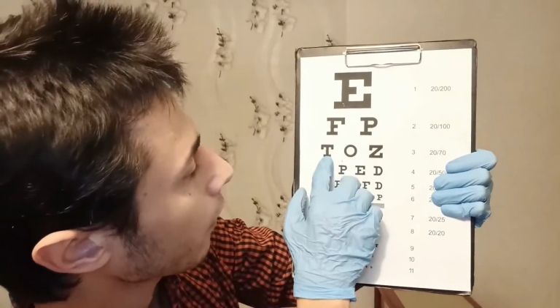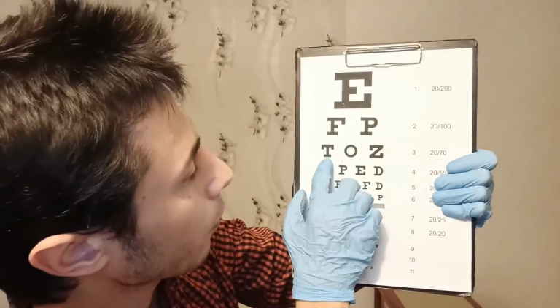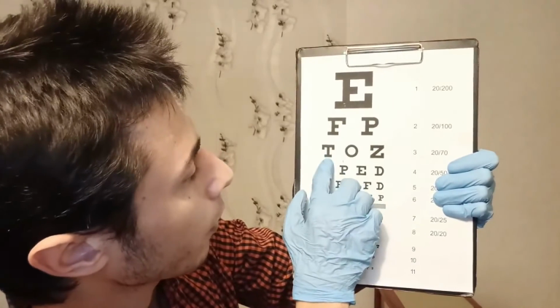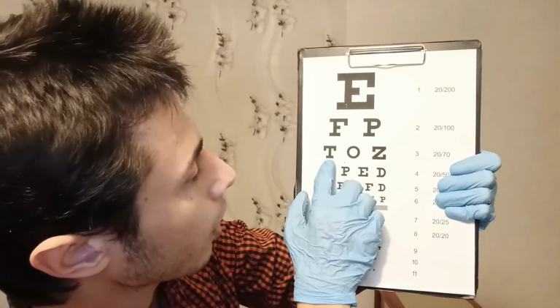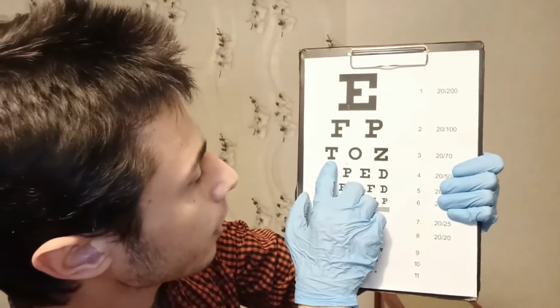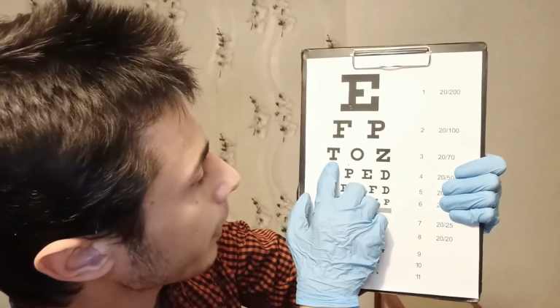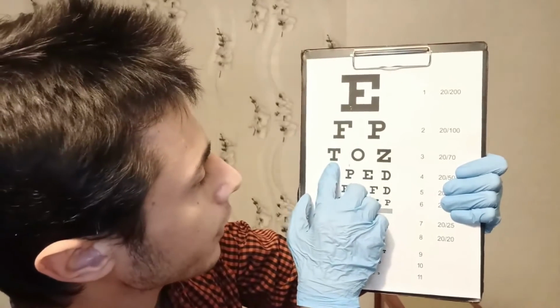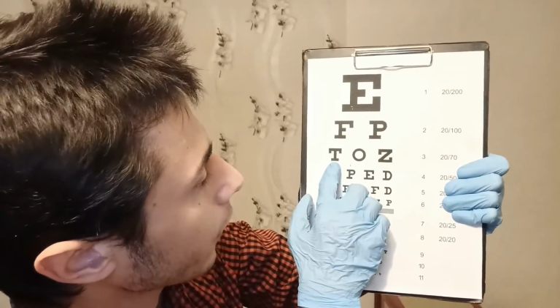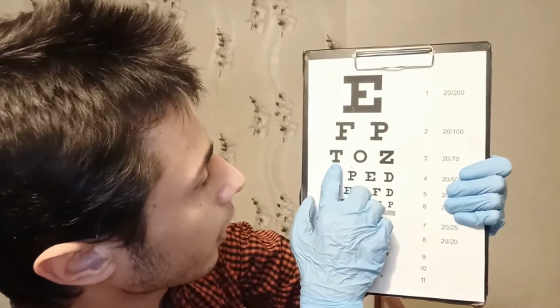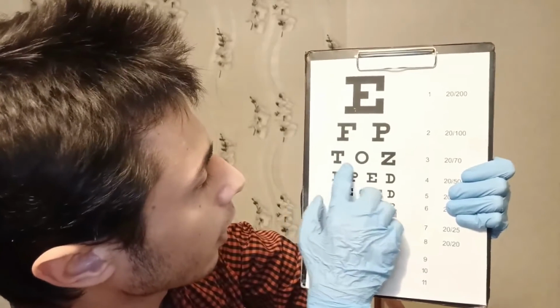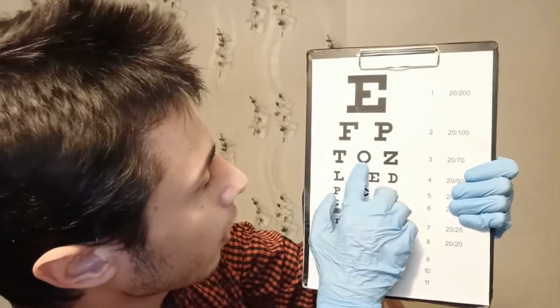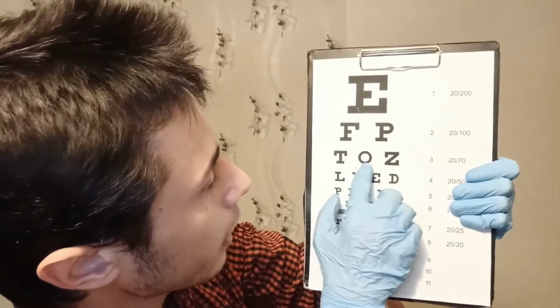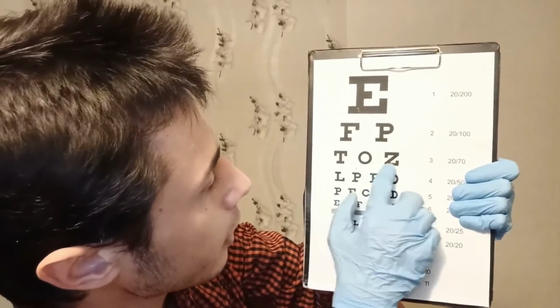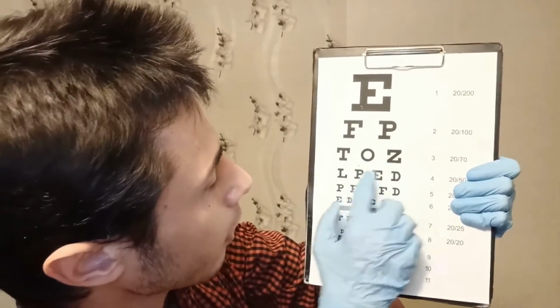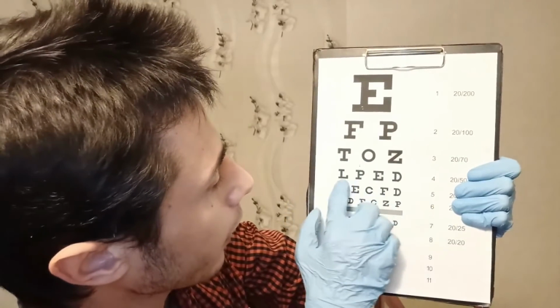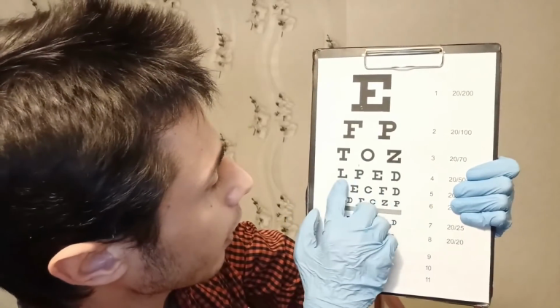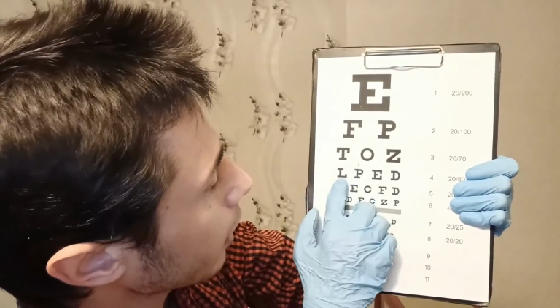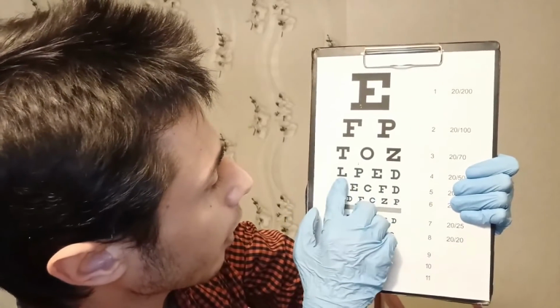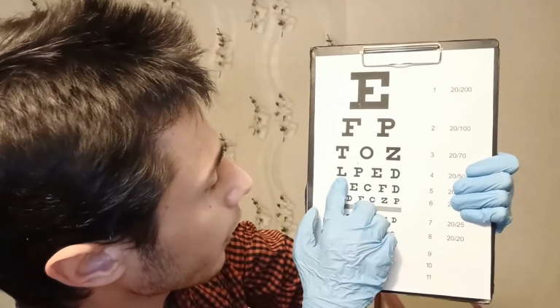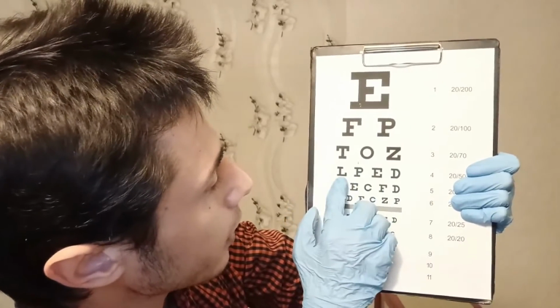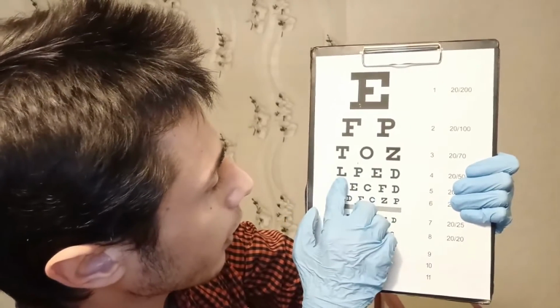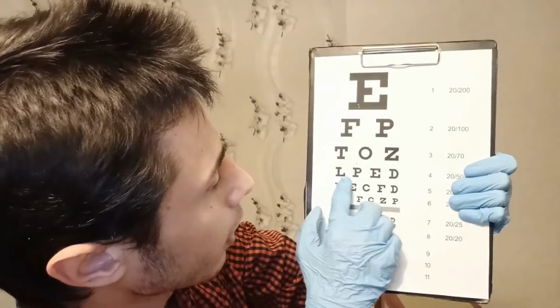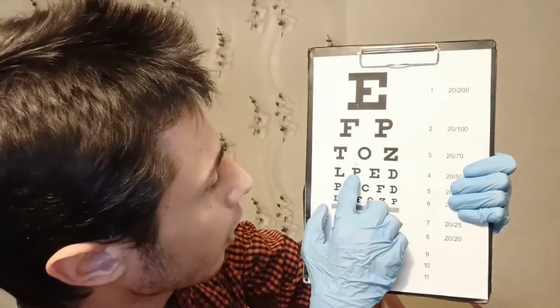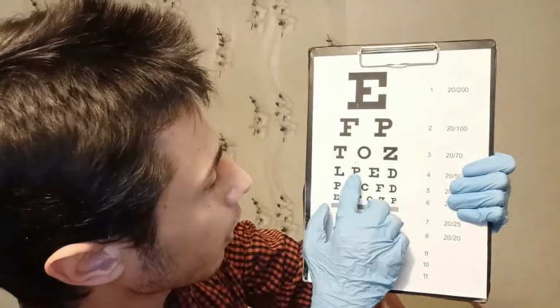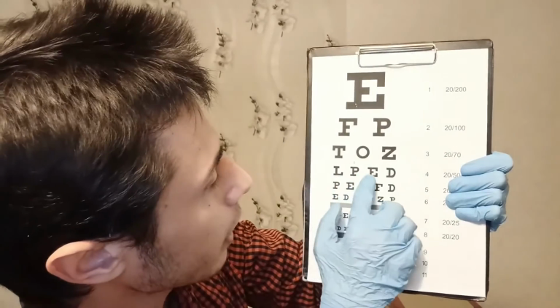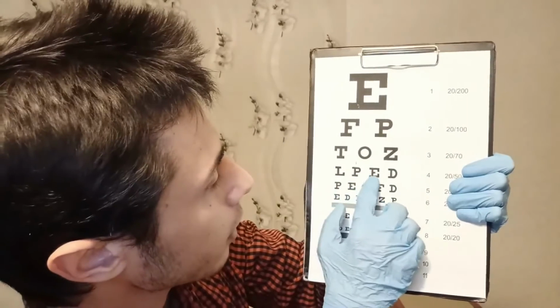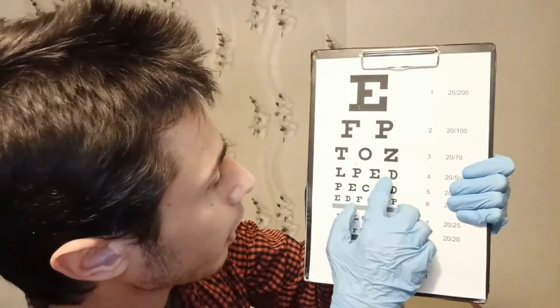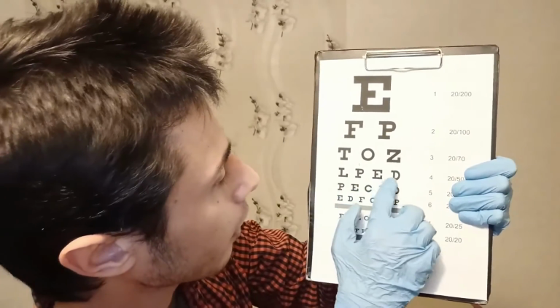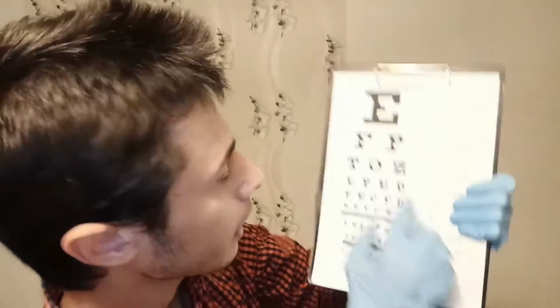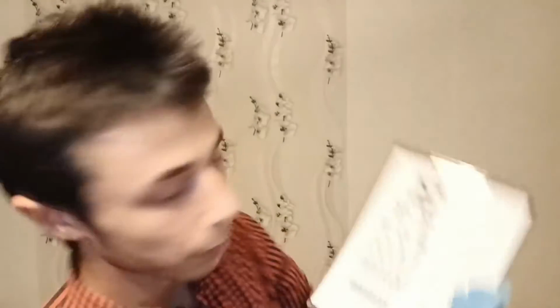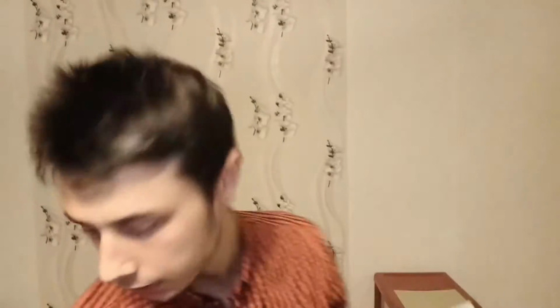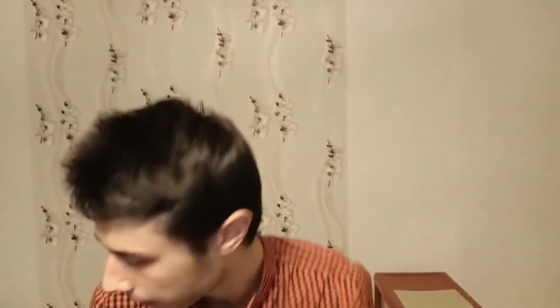Now cover one of your eyes. Read this line here. Okay, yes, correct. Now the other line, this line here. Okay, yes, correct, lovely, impressive.